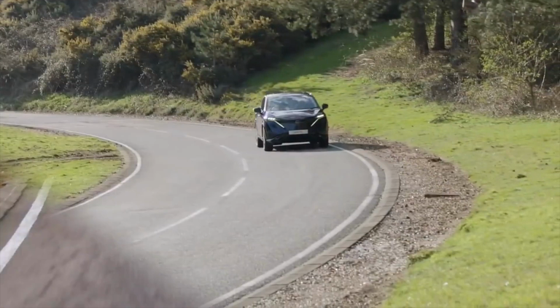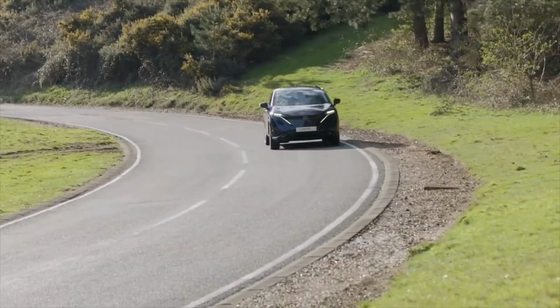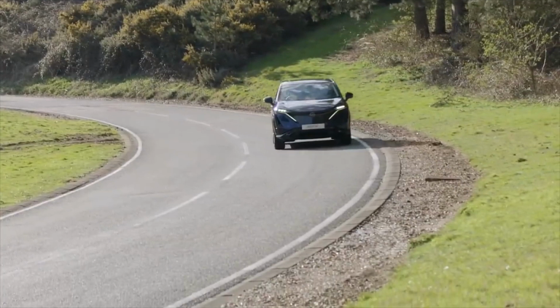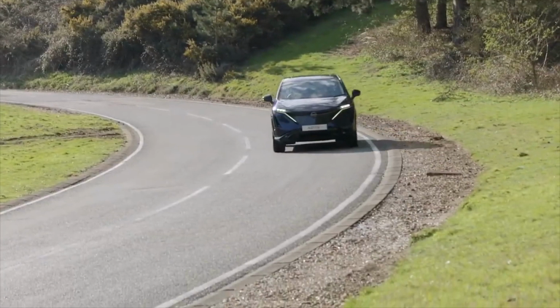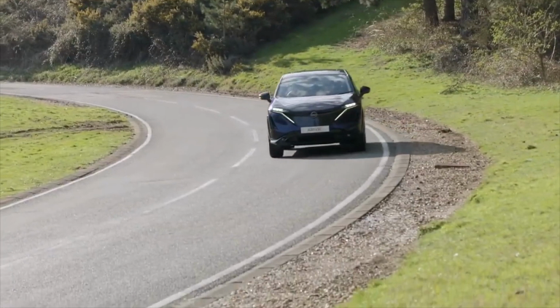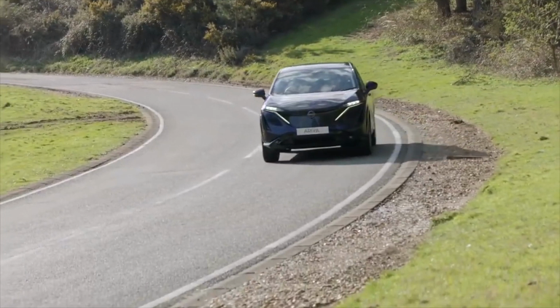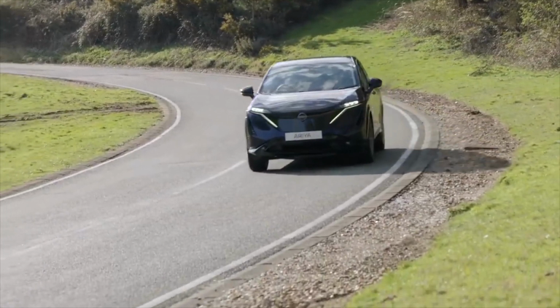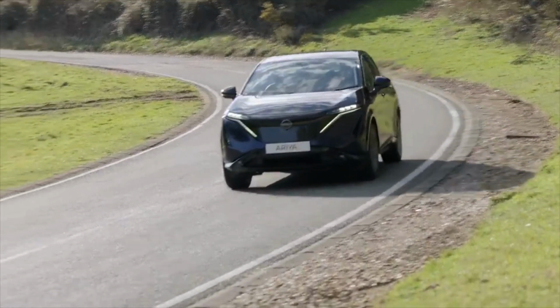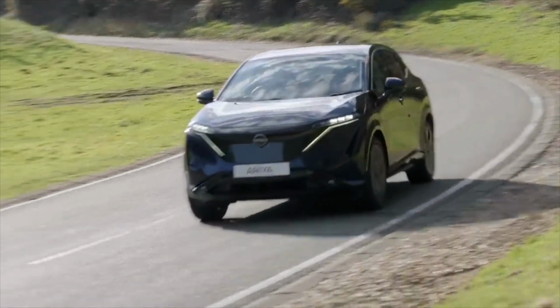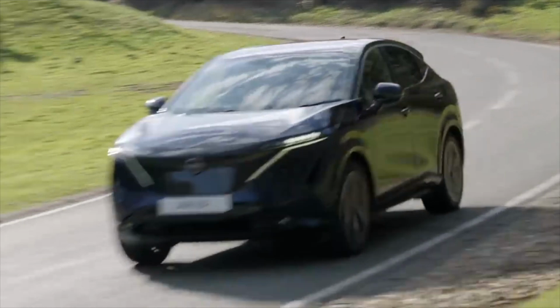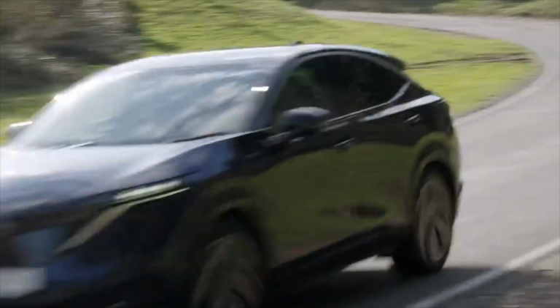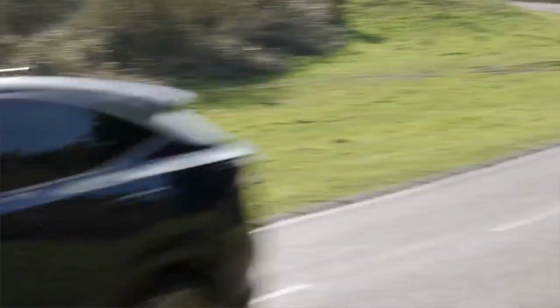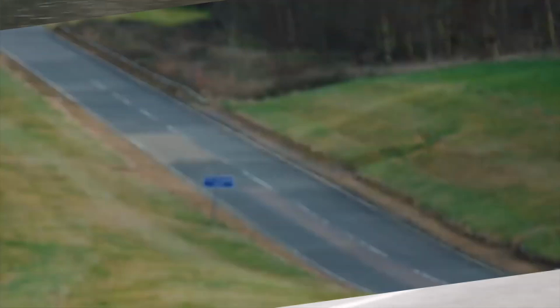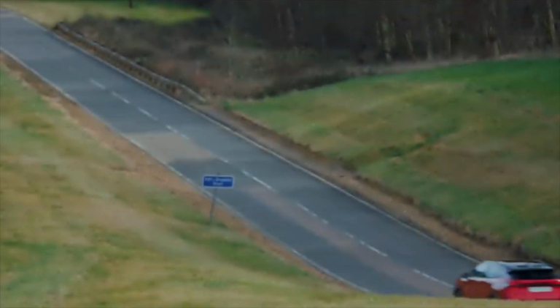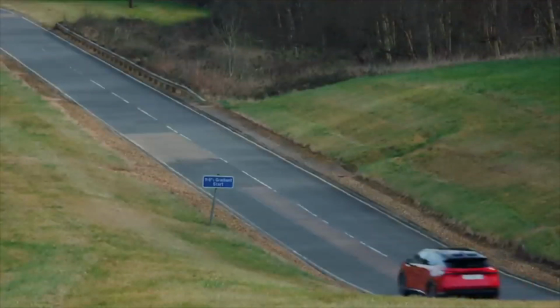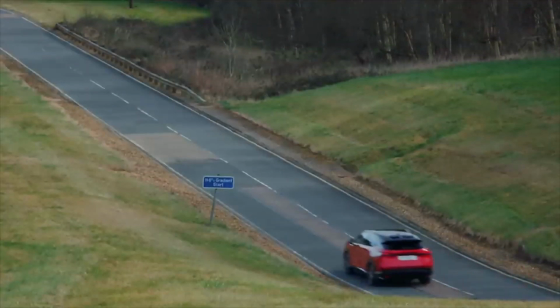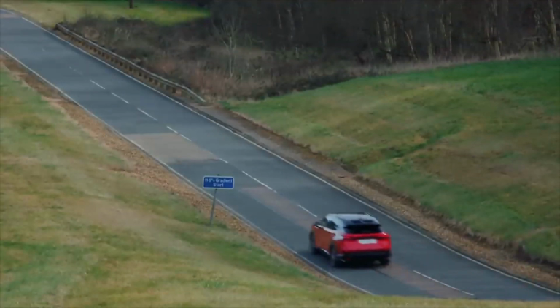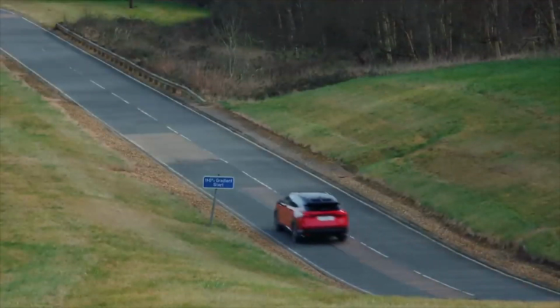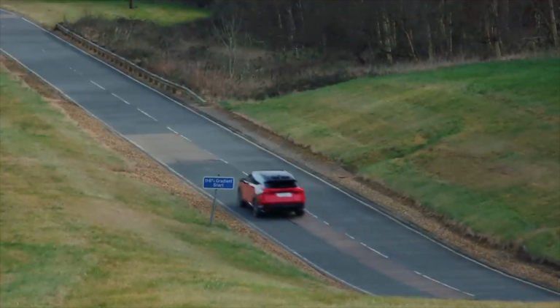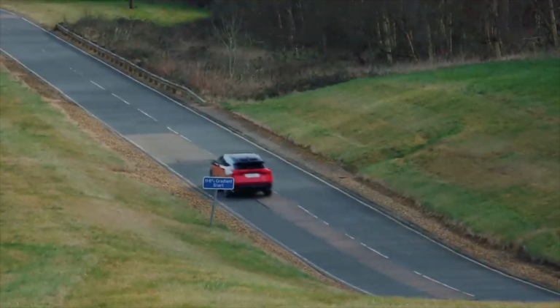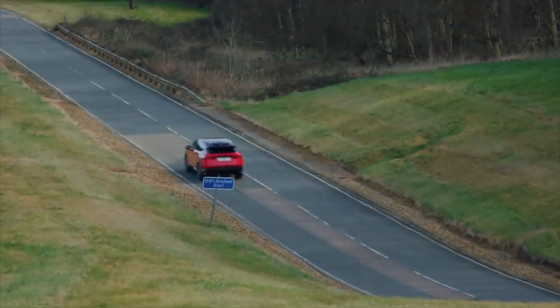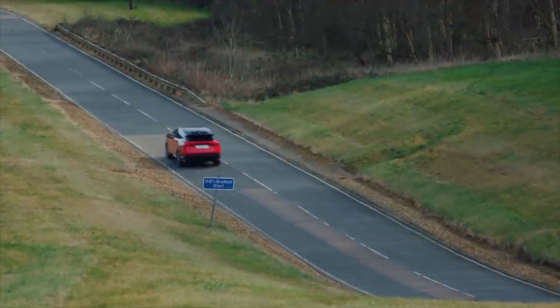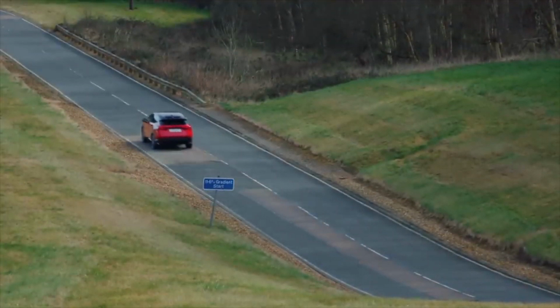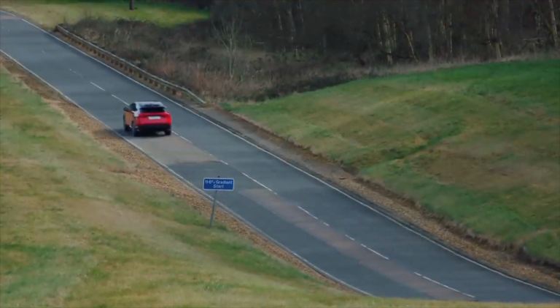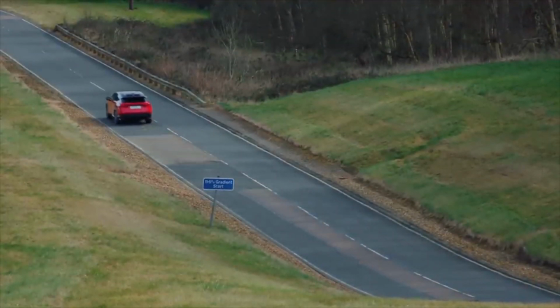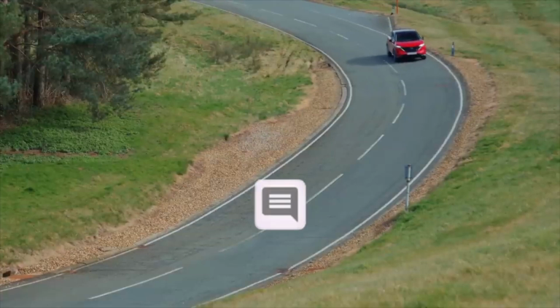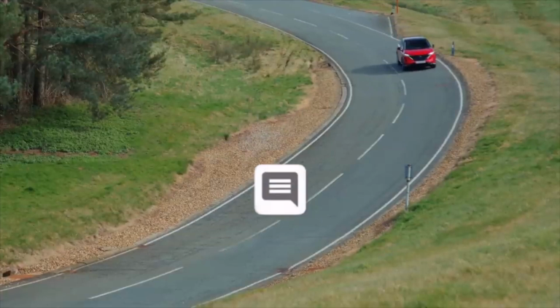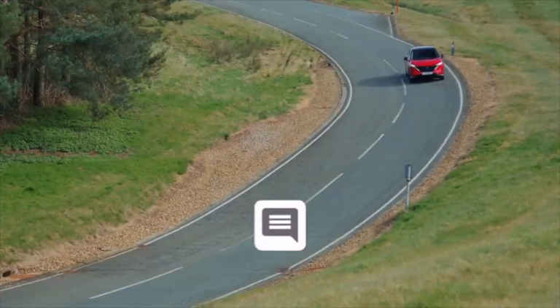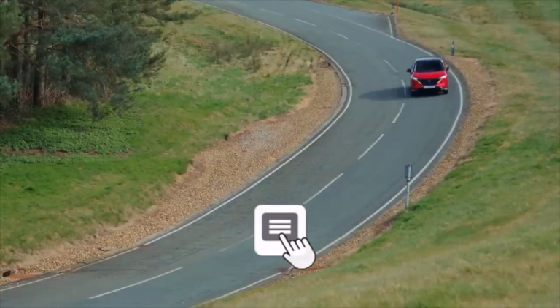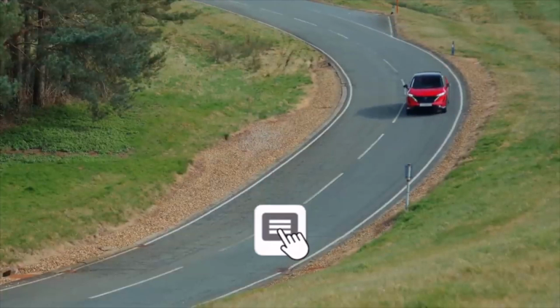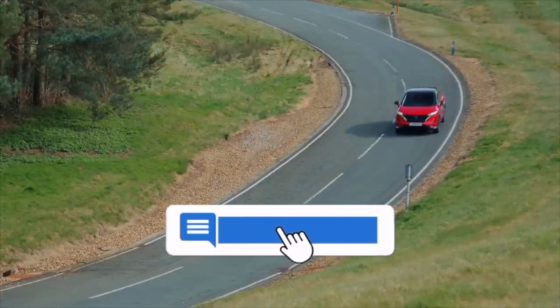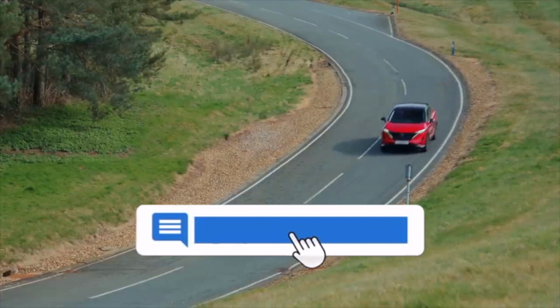What do you think about the Nissan Ariya? Where does it rank on your list of the best EV SUVs? Let us know in the comment section.